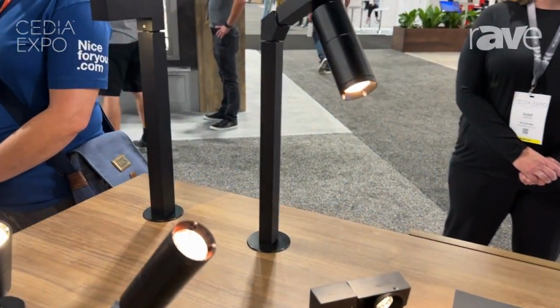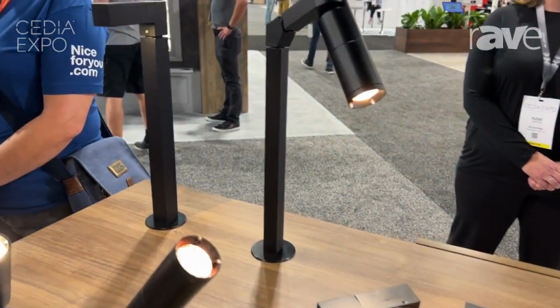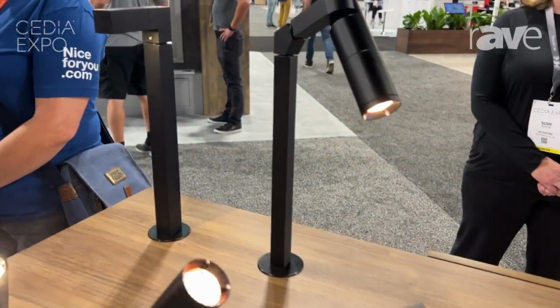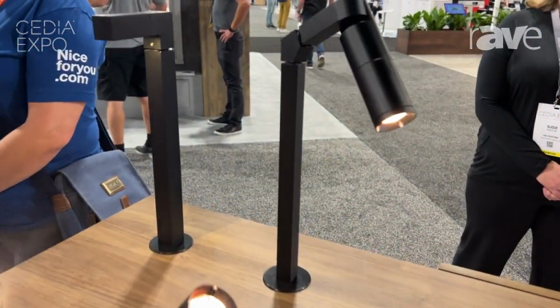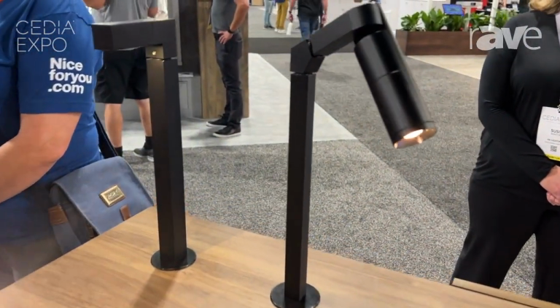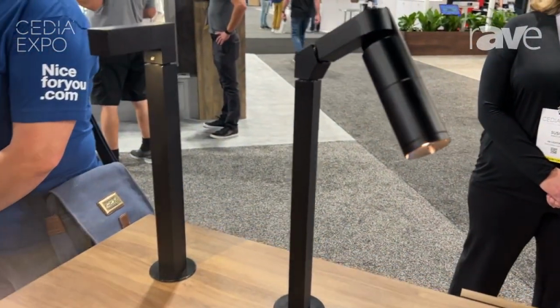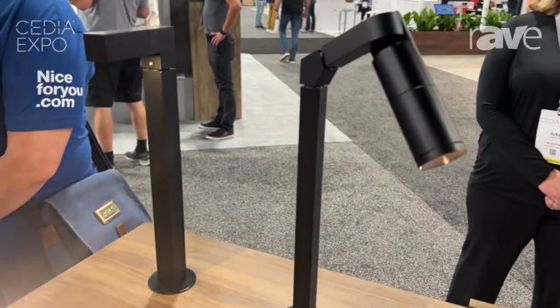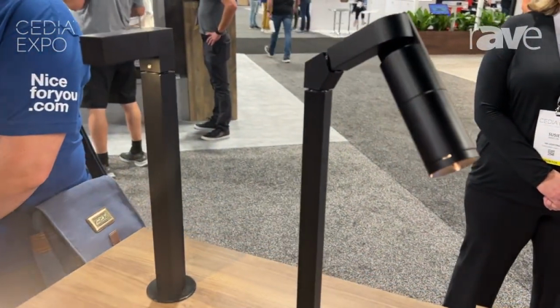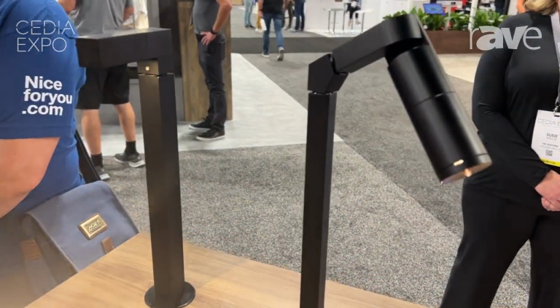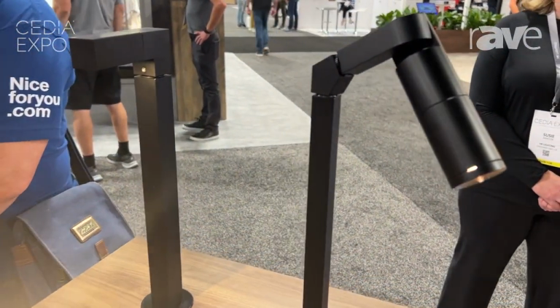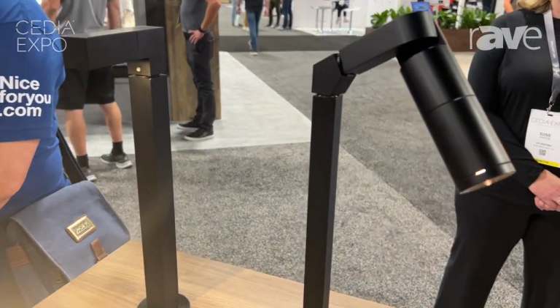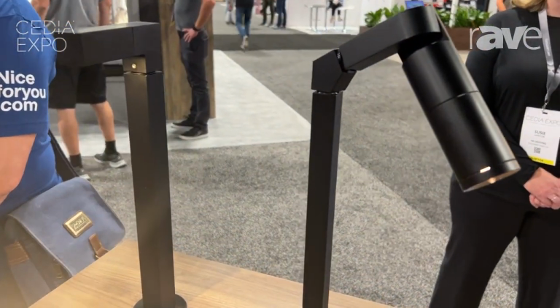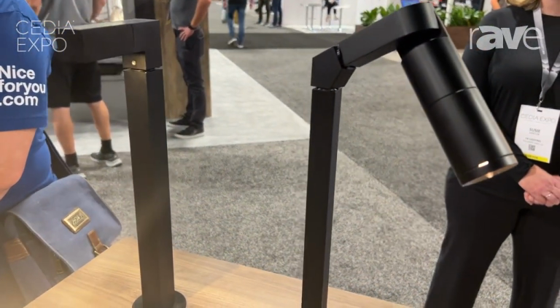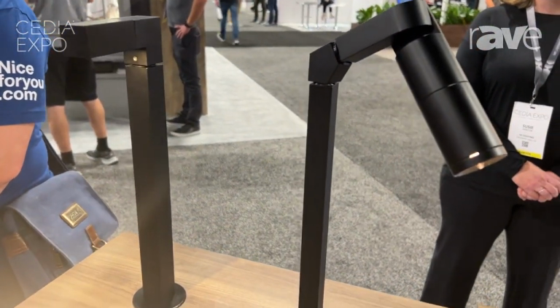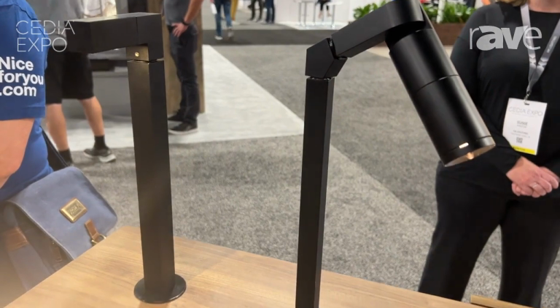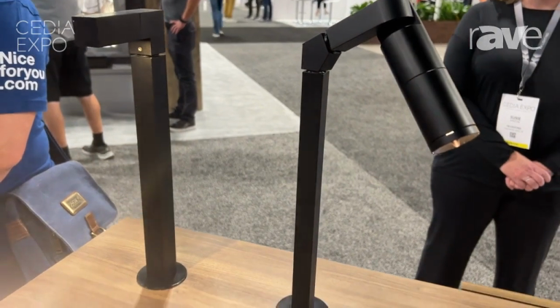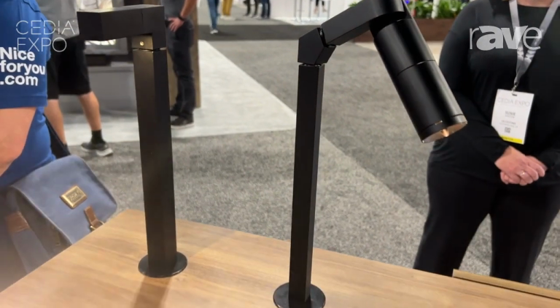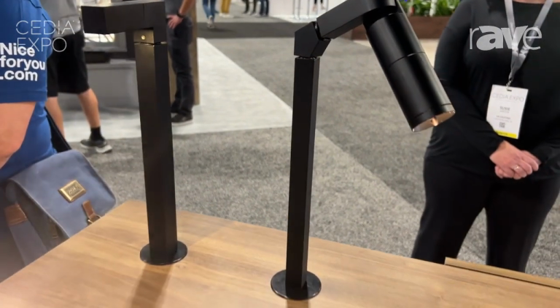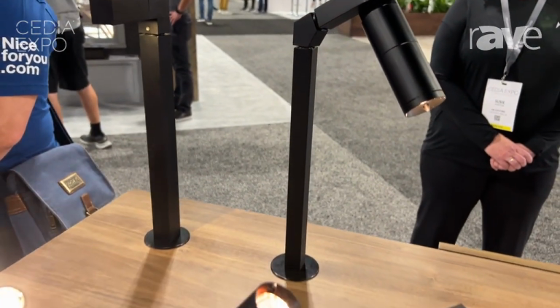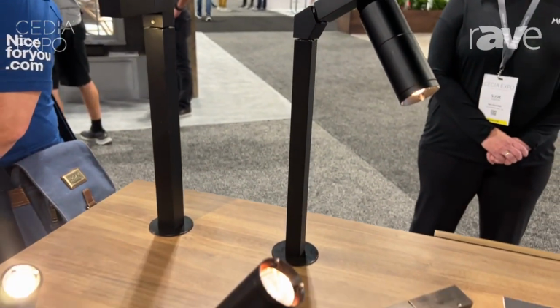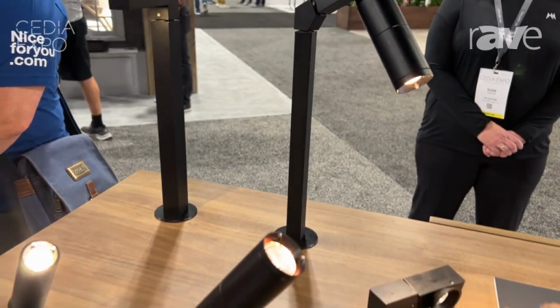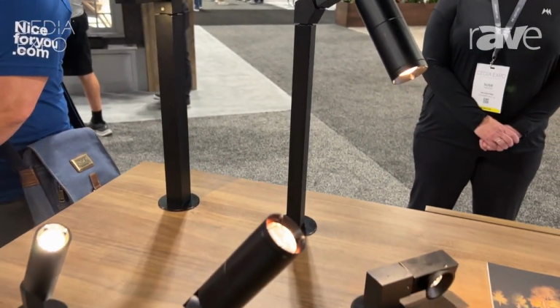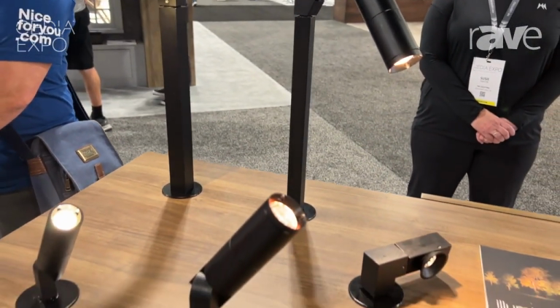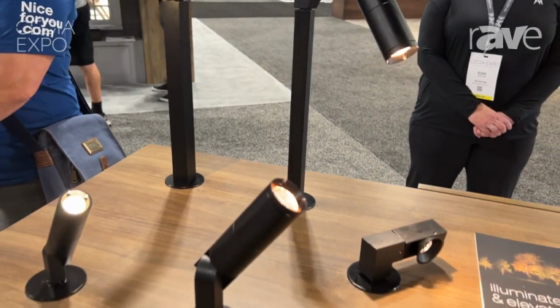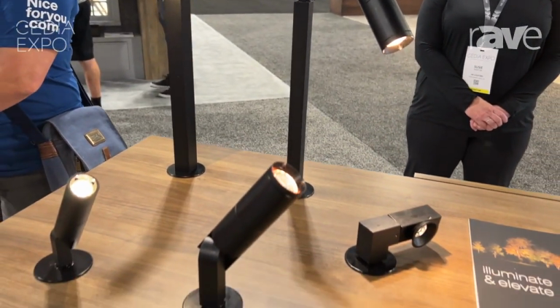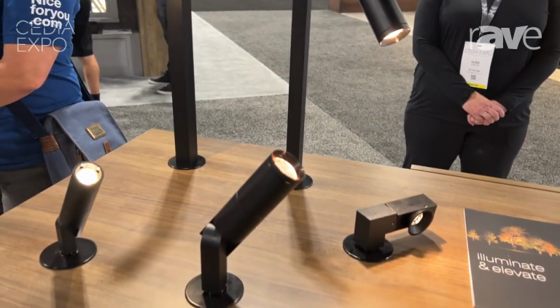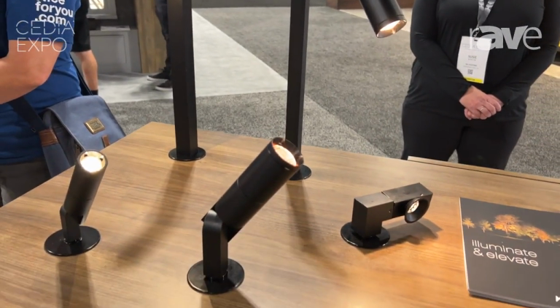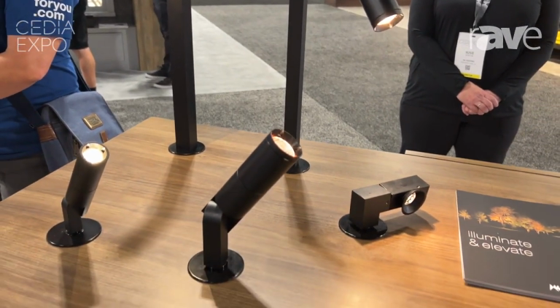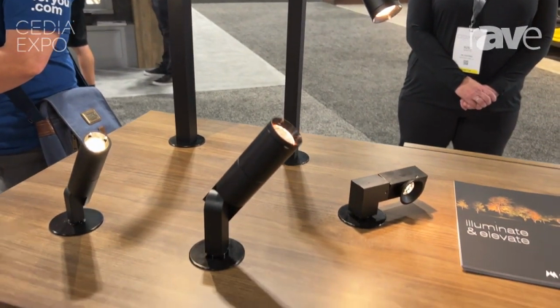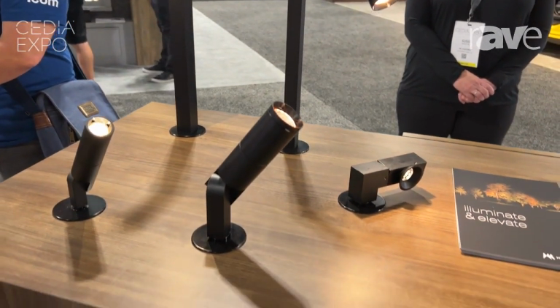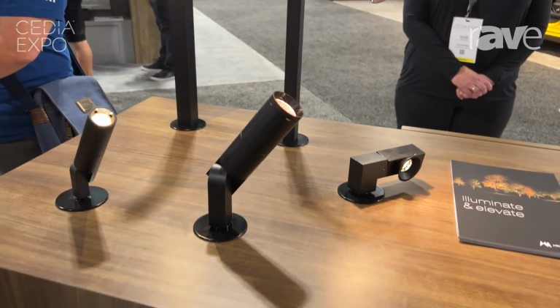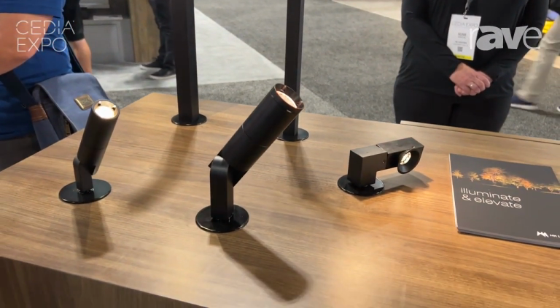If you're interested in more, come visit us at dmfluxury.com or hklighting.com.